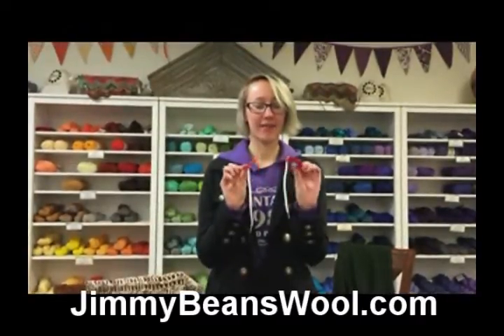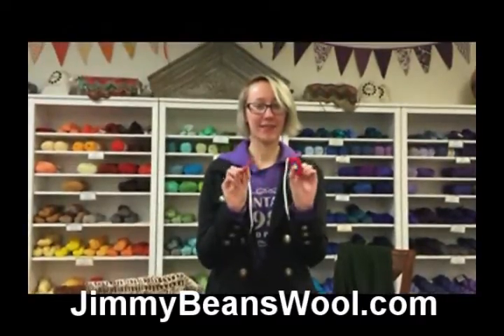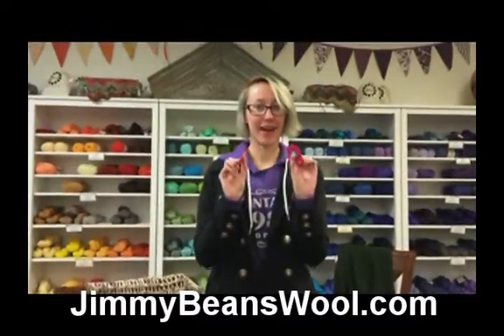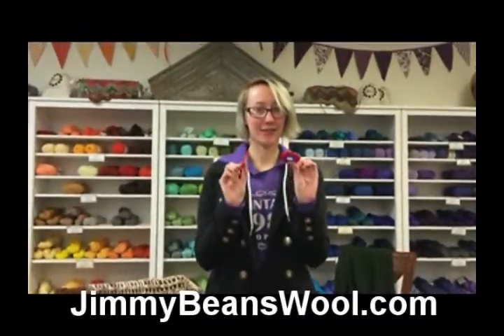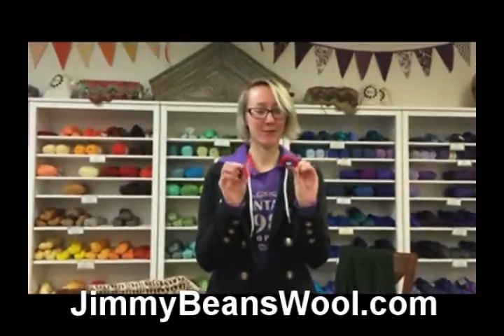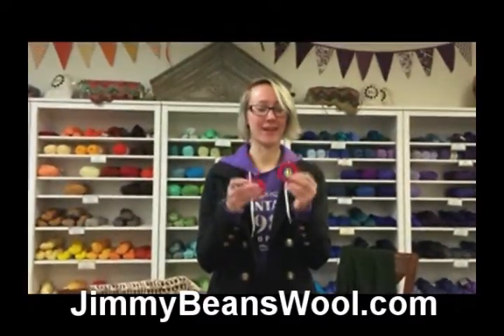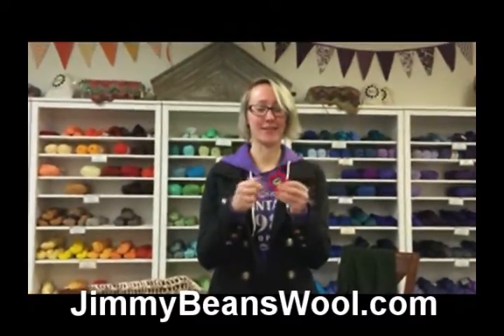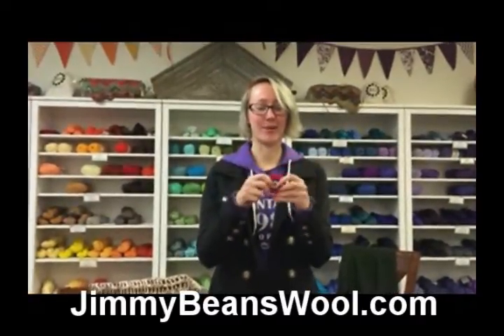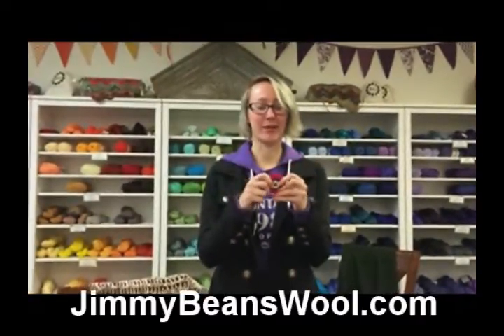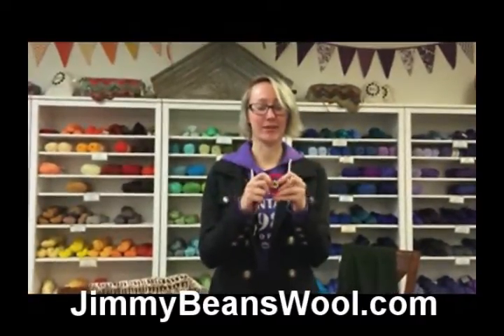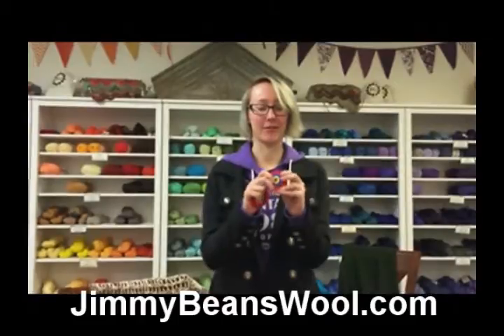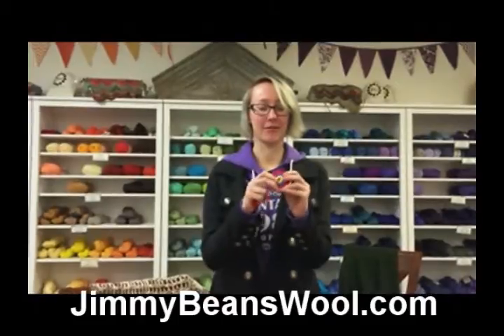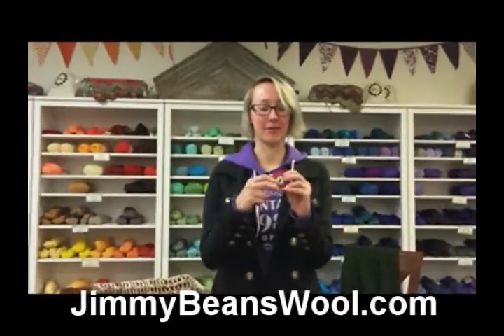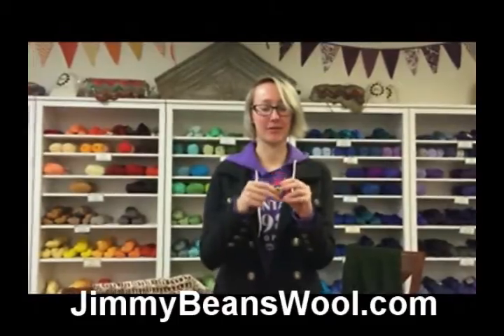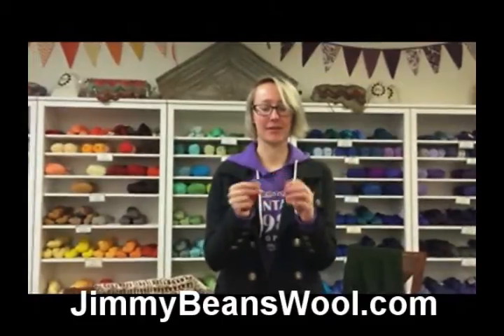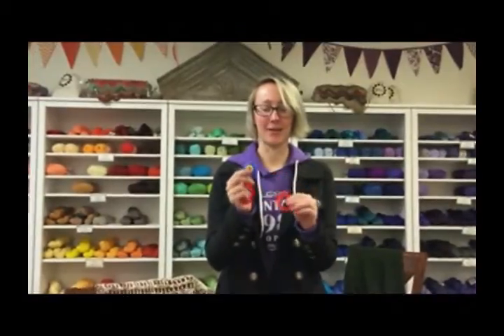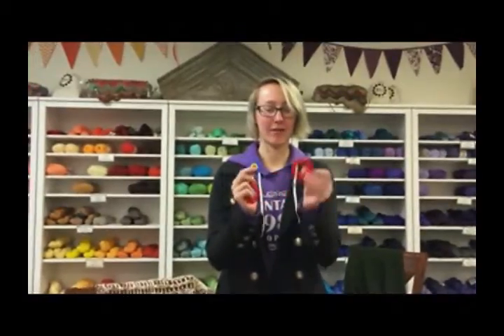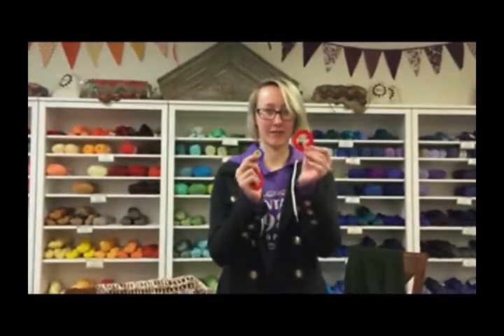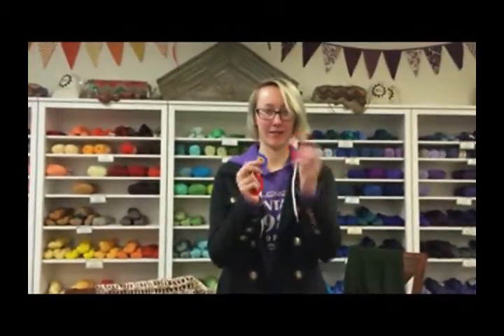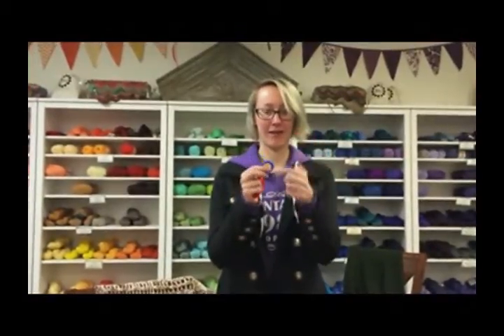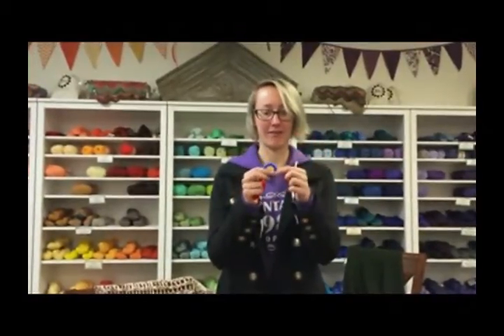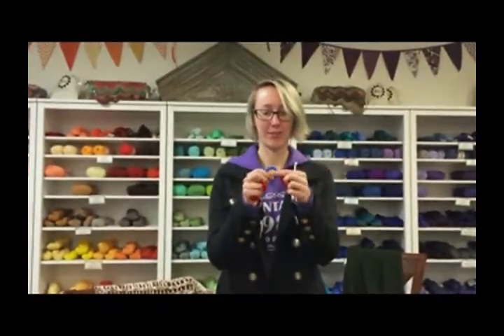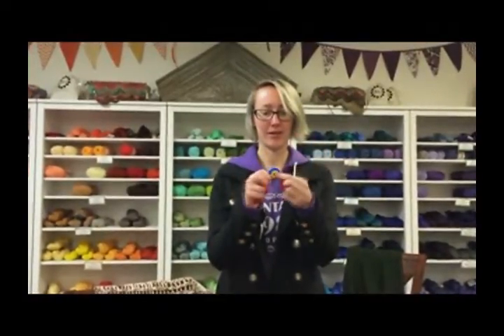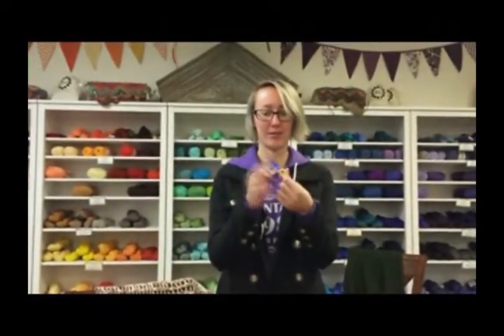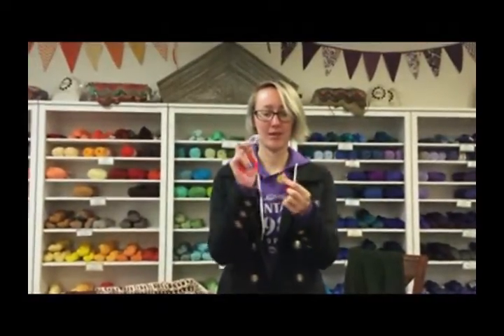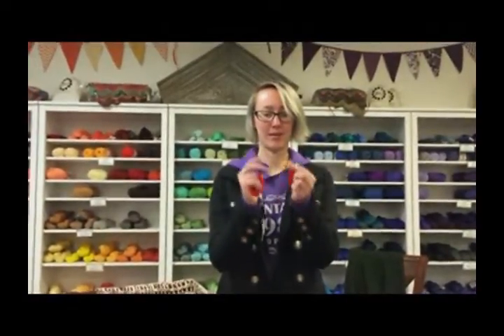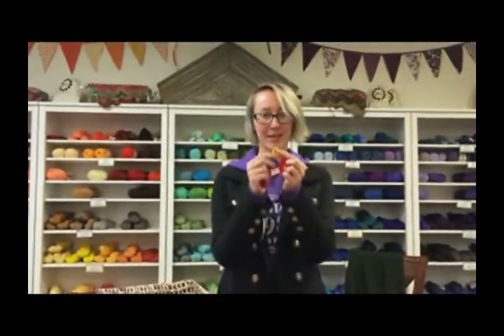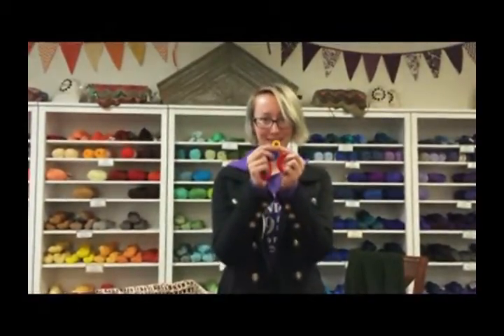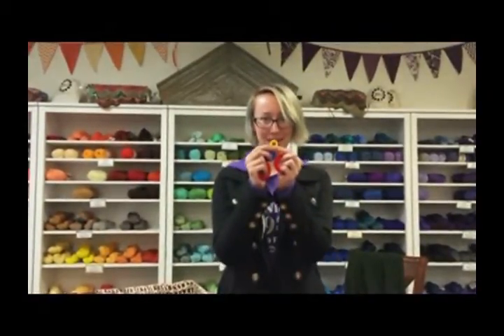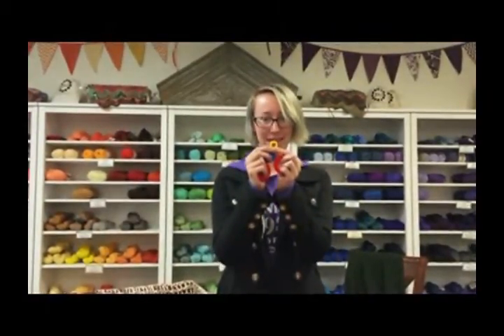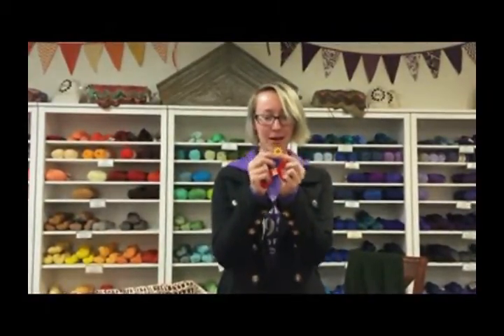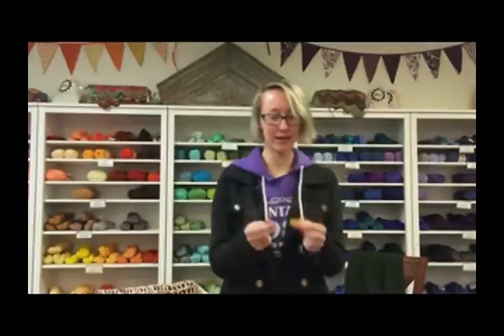These are actually three sizes of pom-pom makers, so the middles snap out, so you have your big, your medium, and your small easy one.